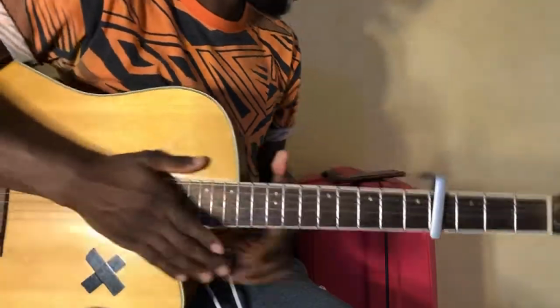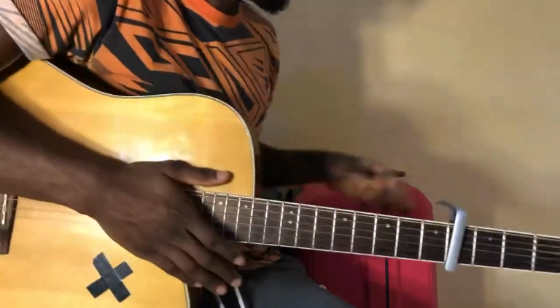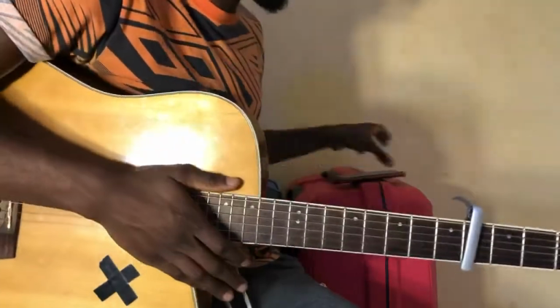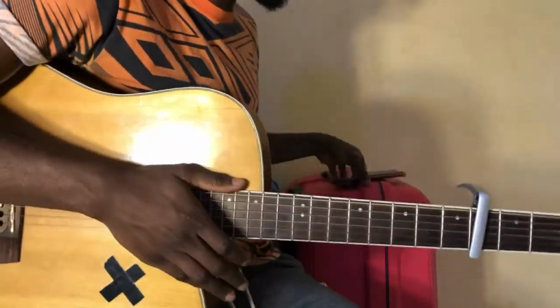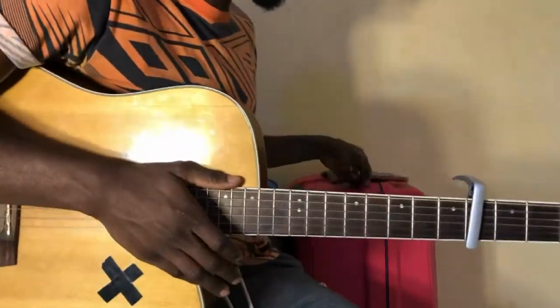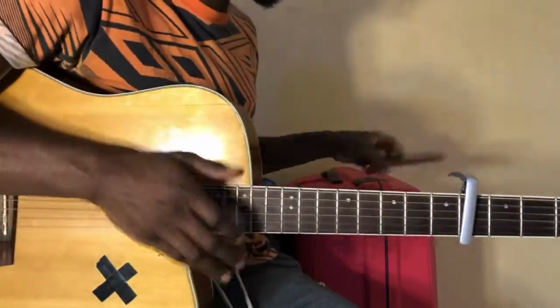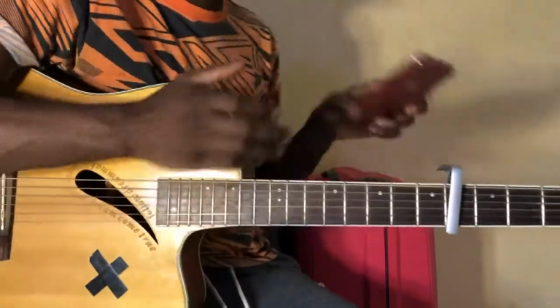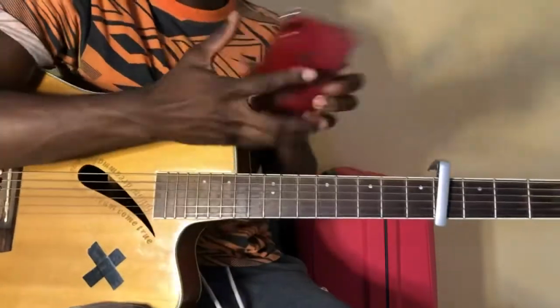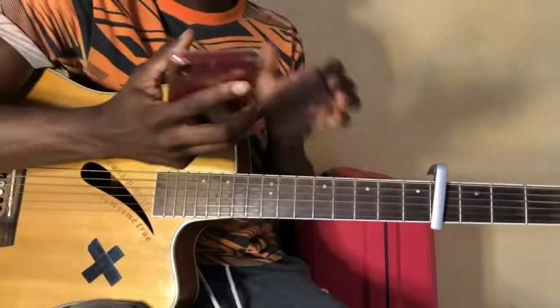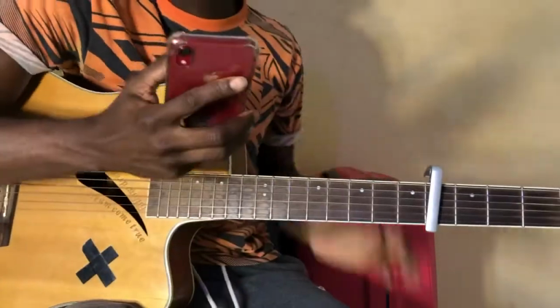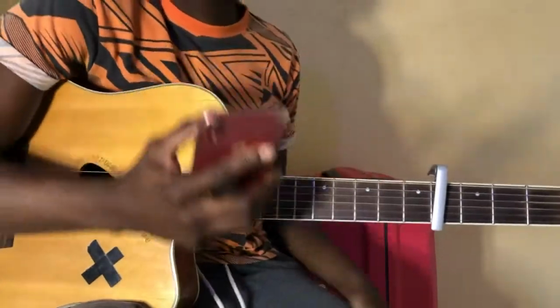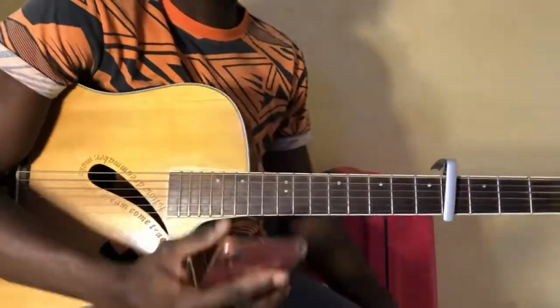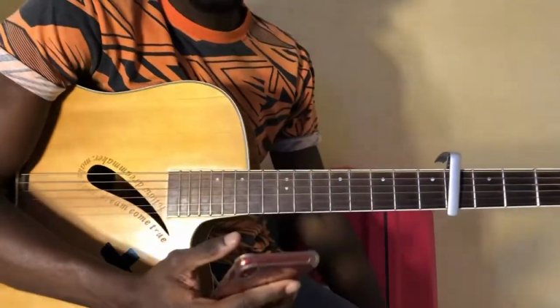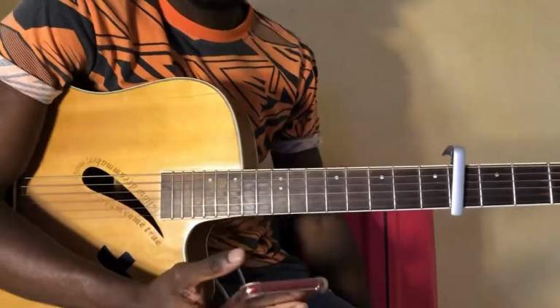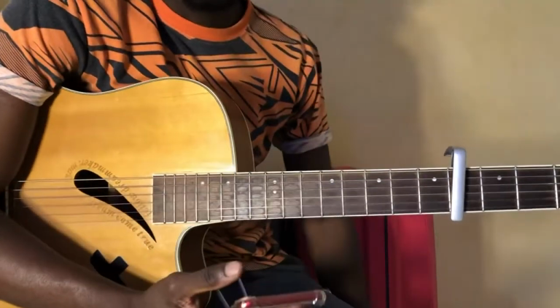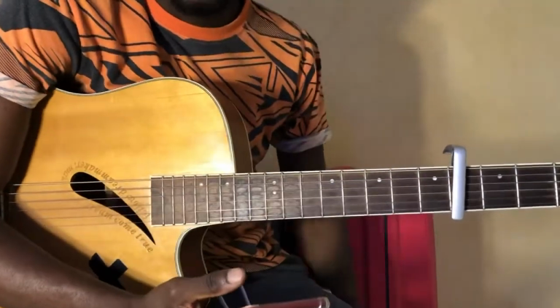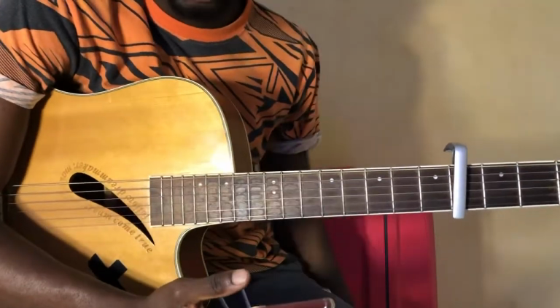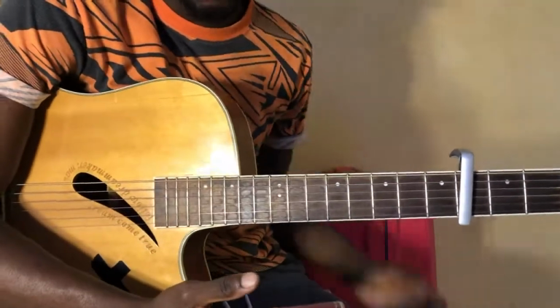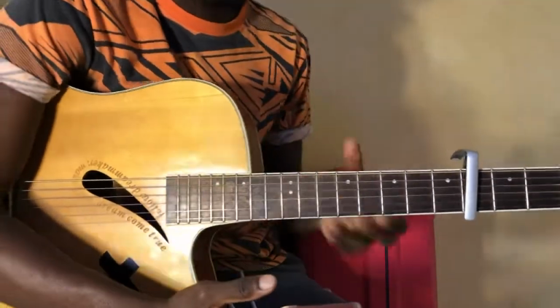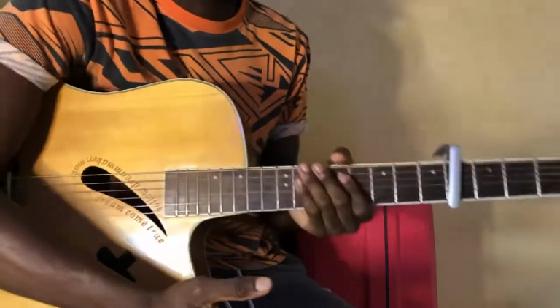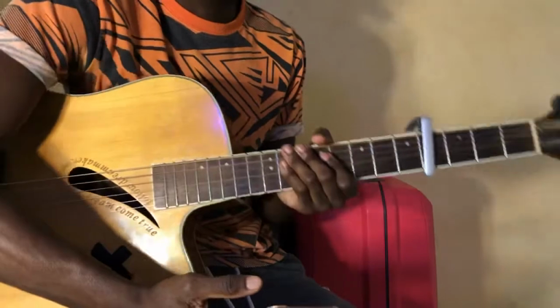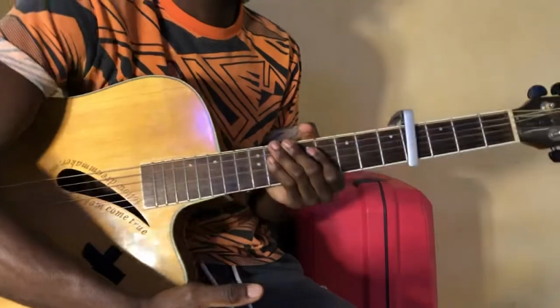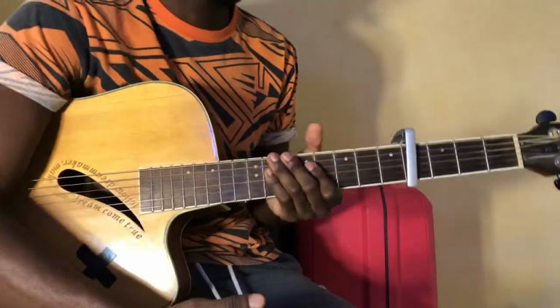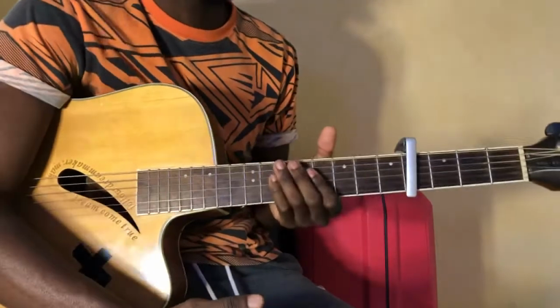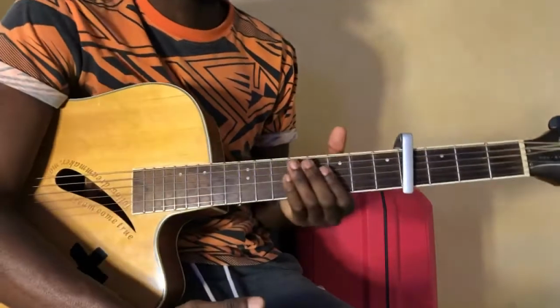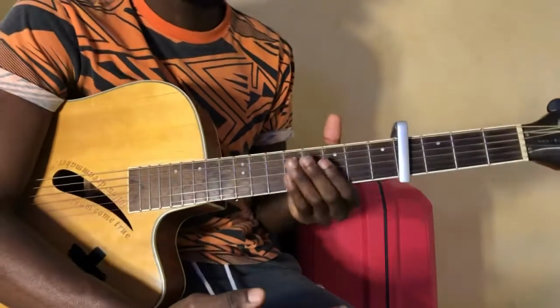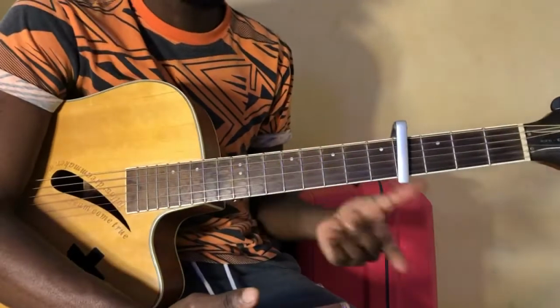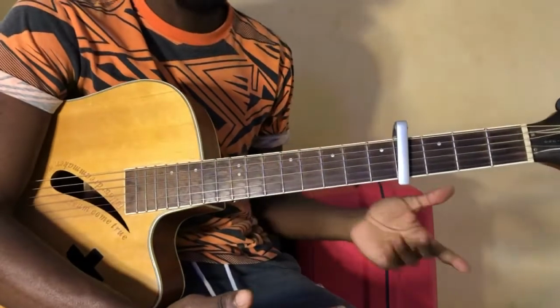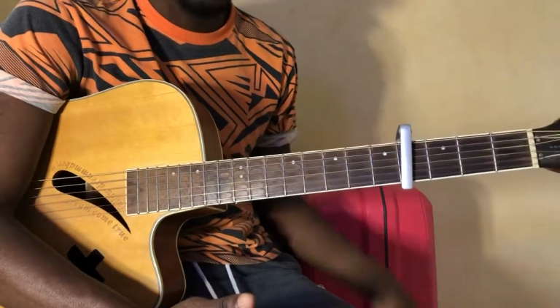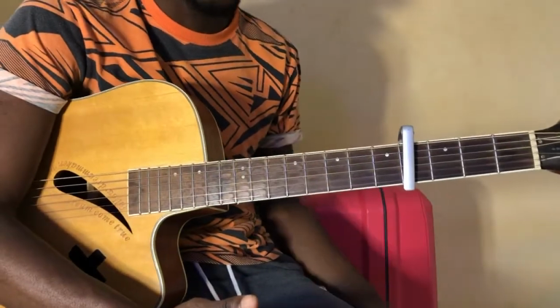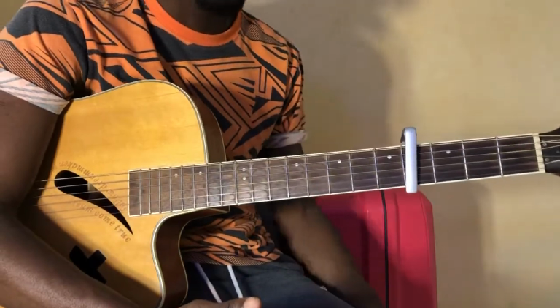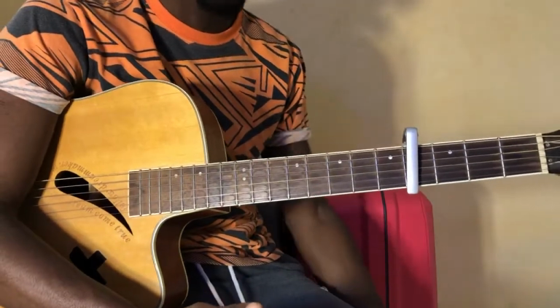Hey guys, what's up? It's your boy Cordnificent back here with your guitar interpretations. Today we're doing Intro by Damso.